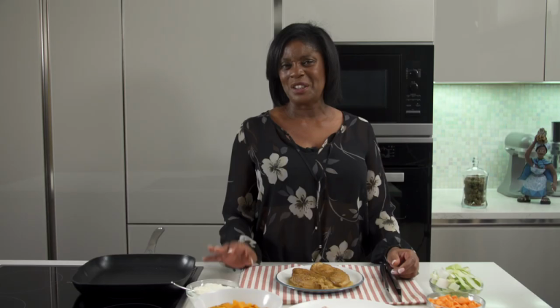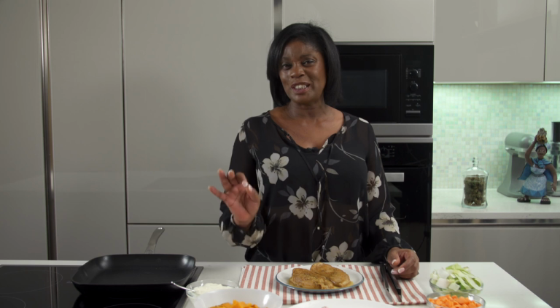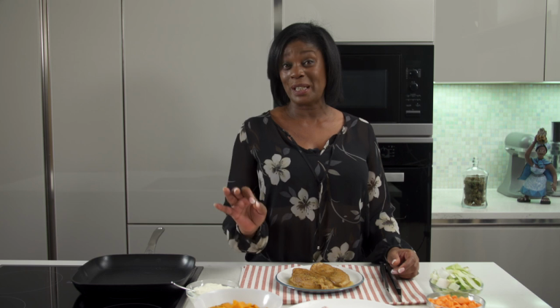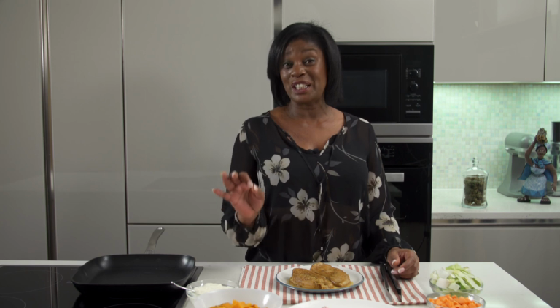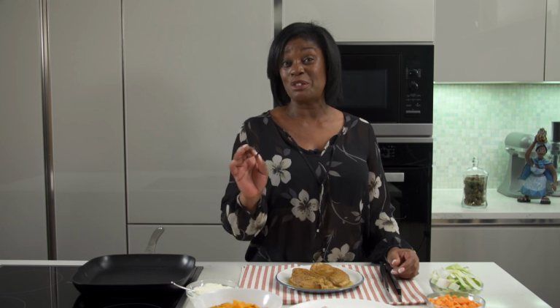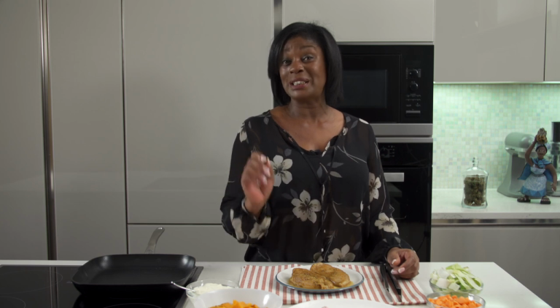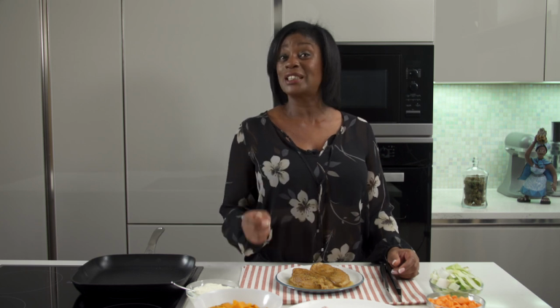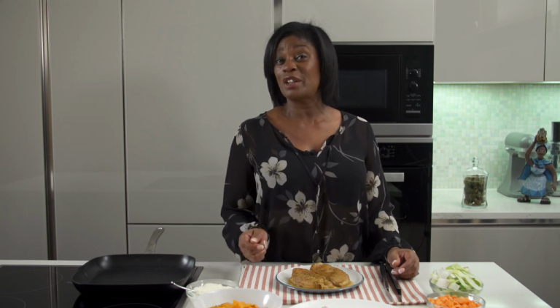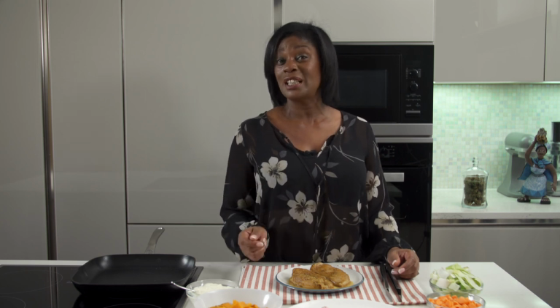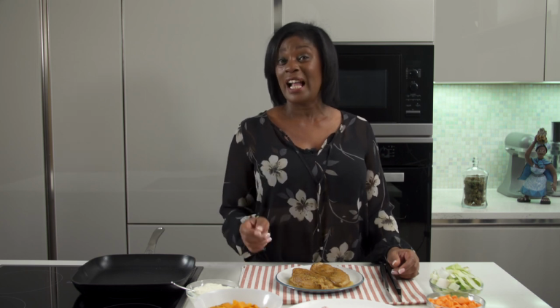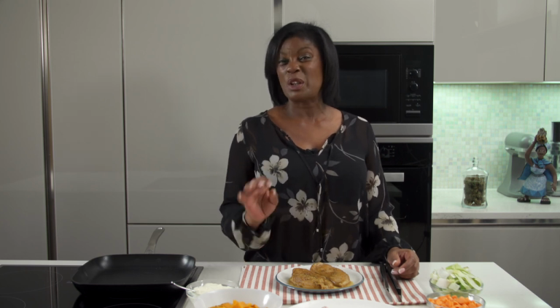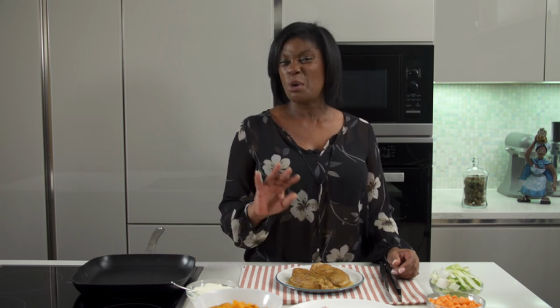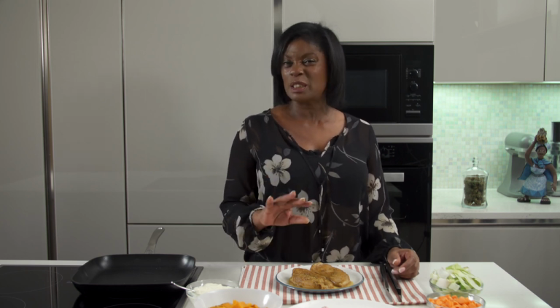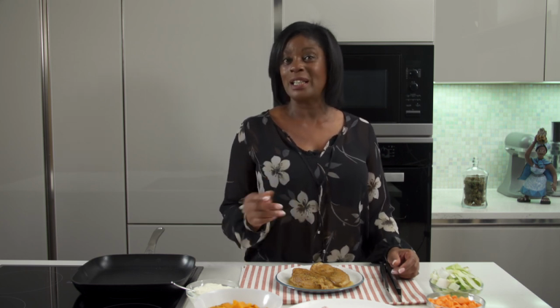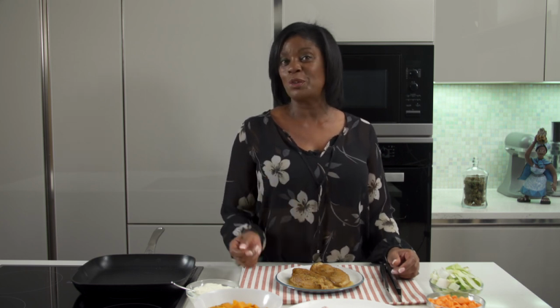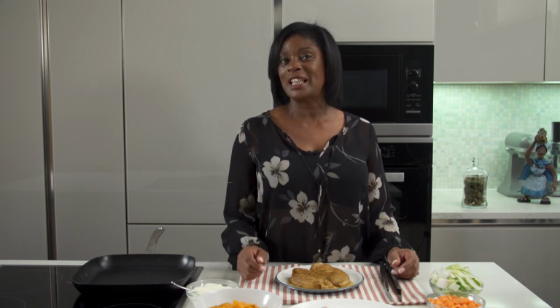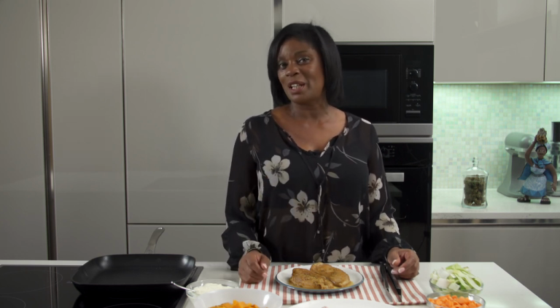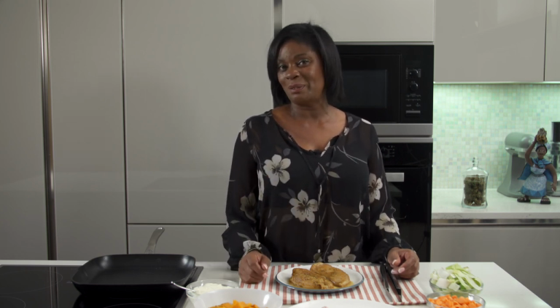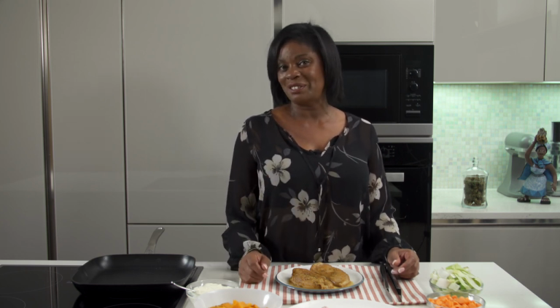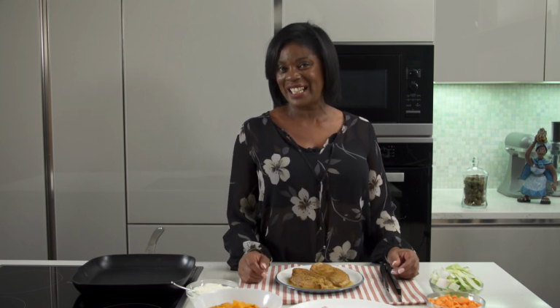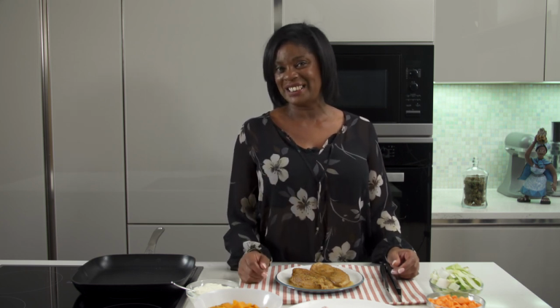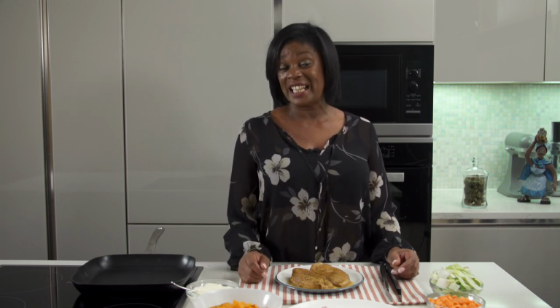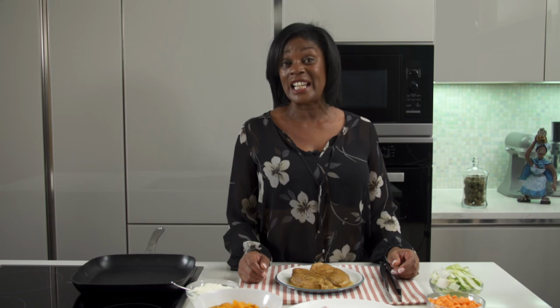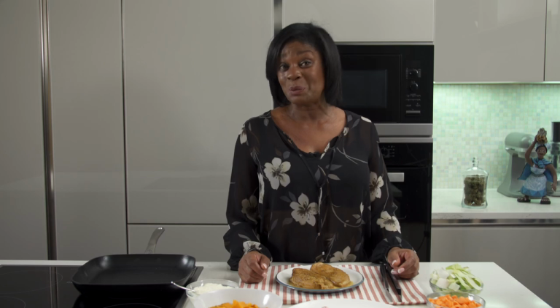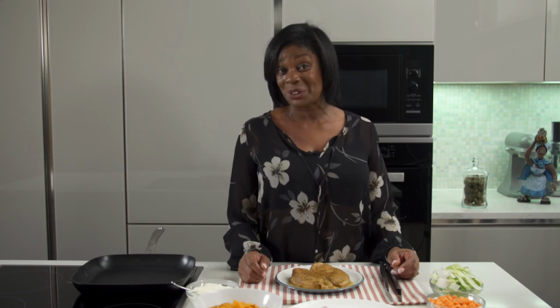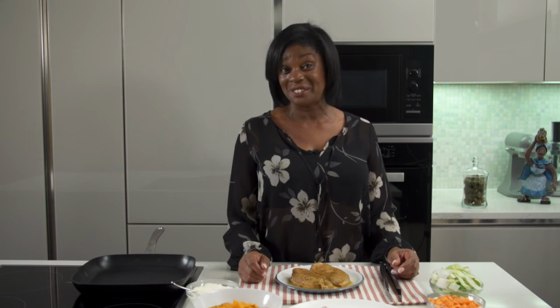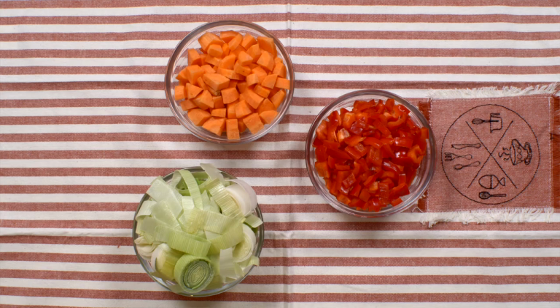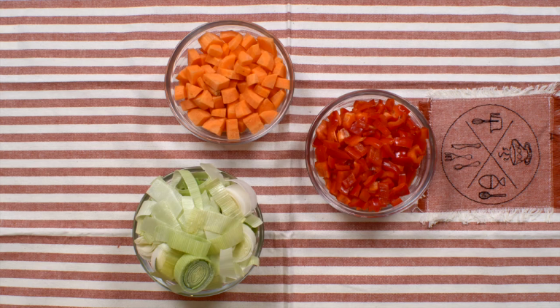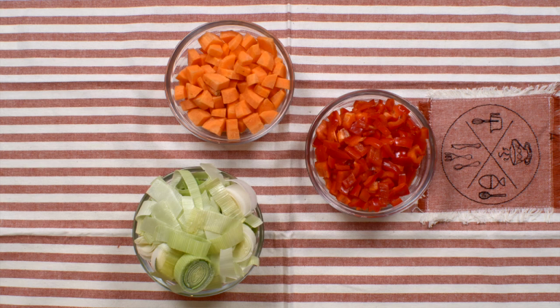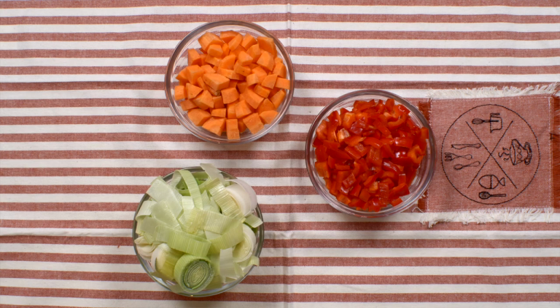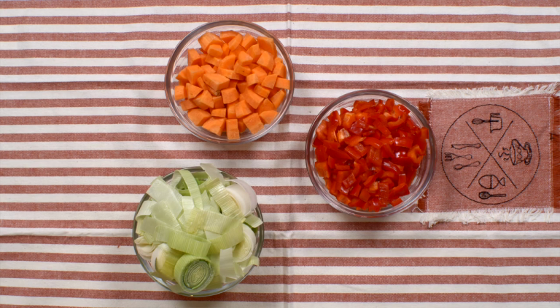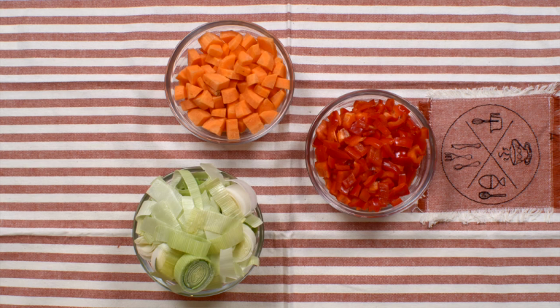This recipe is going to give you six servings with approximately 14 milligrams of THC in each portion. Now for the ingredient list.